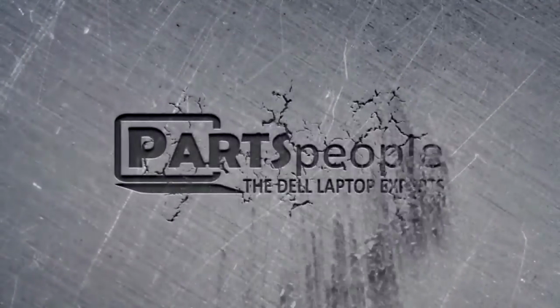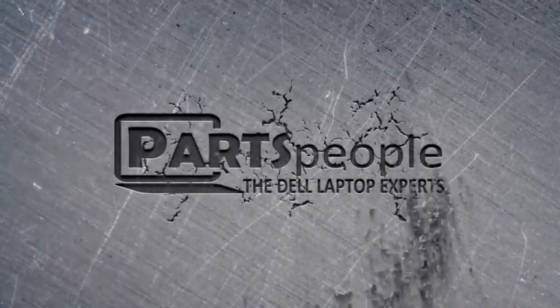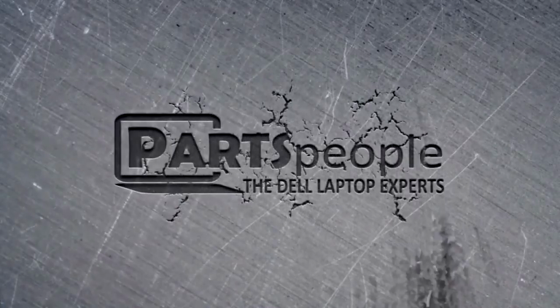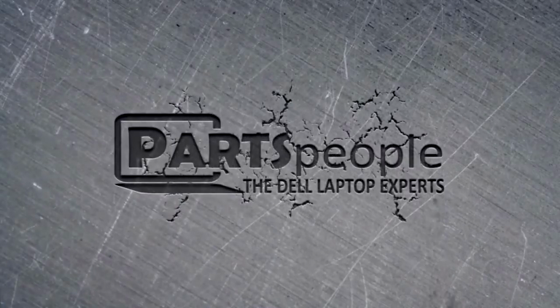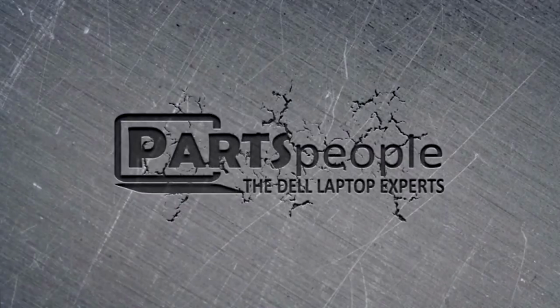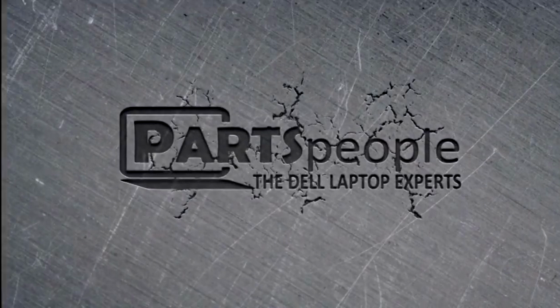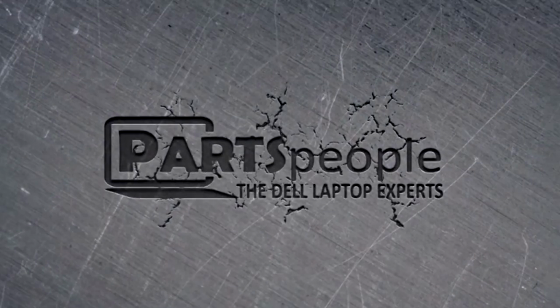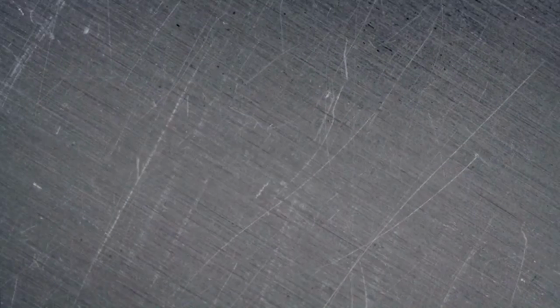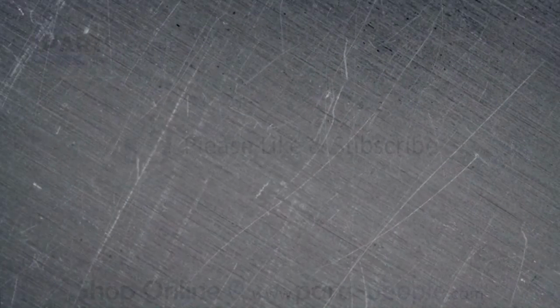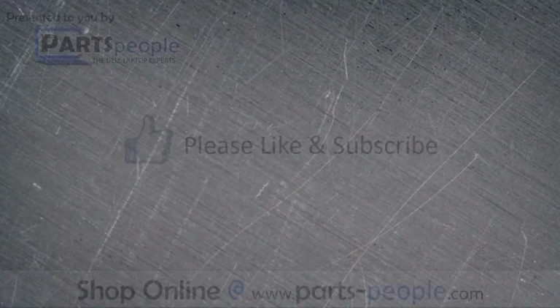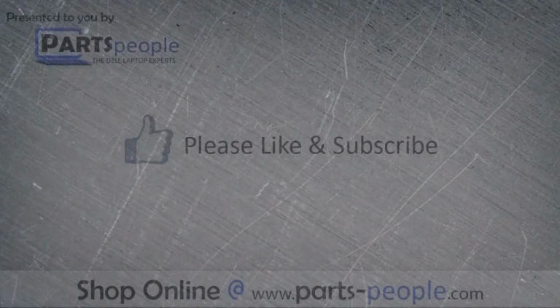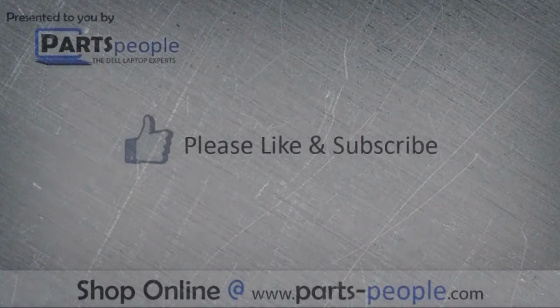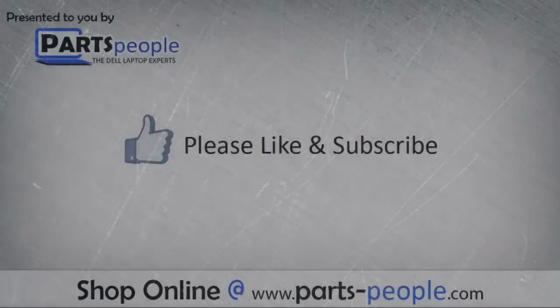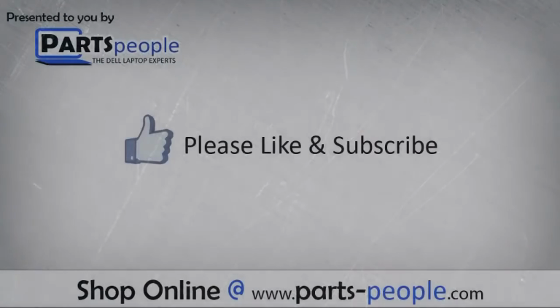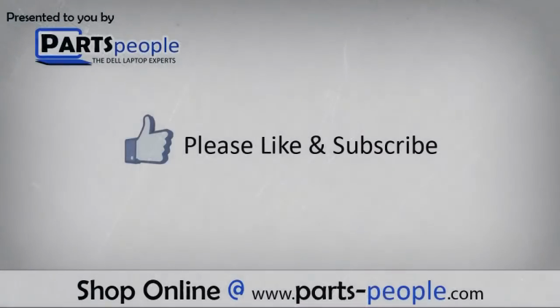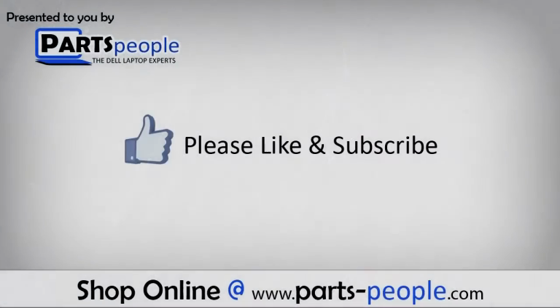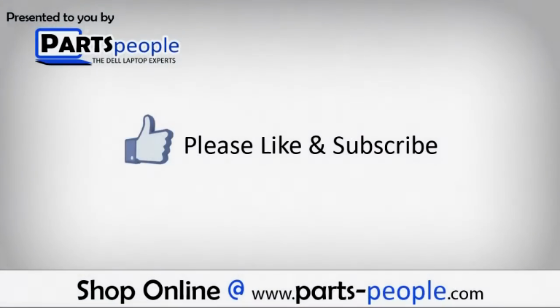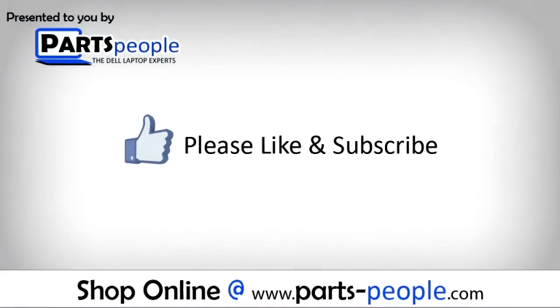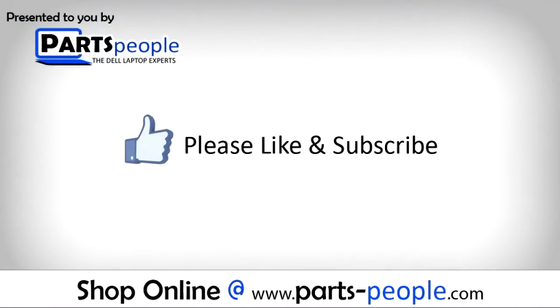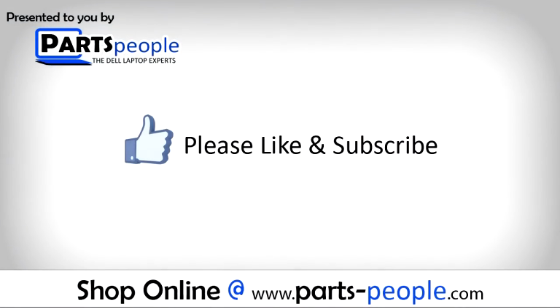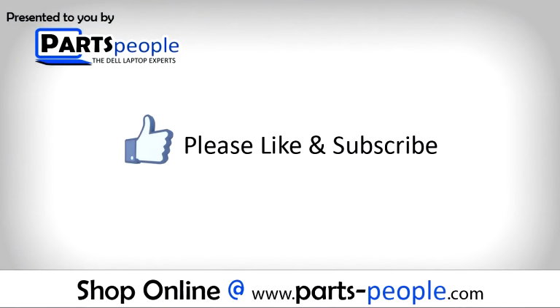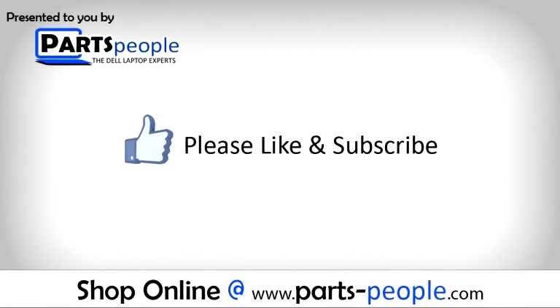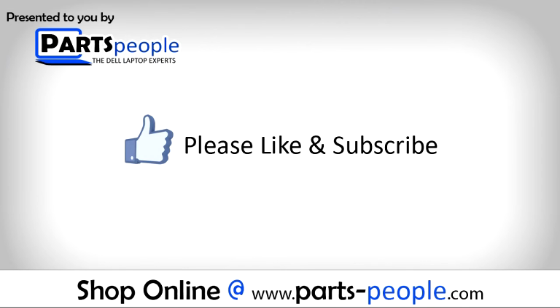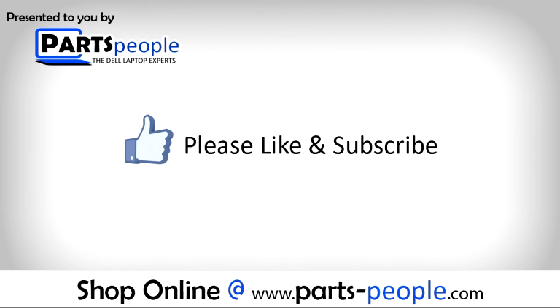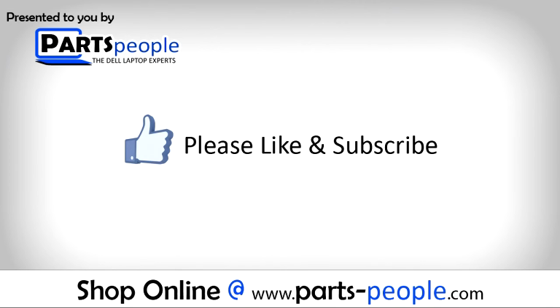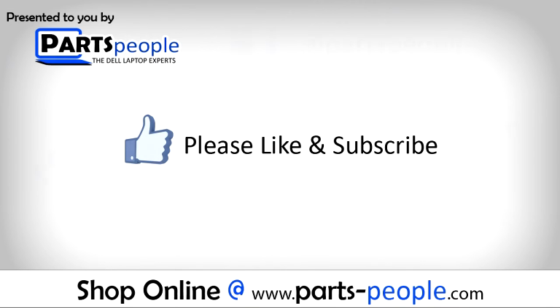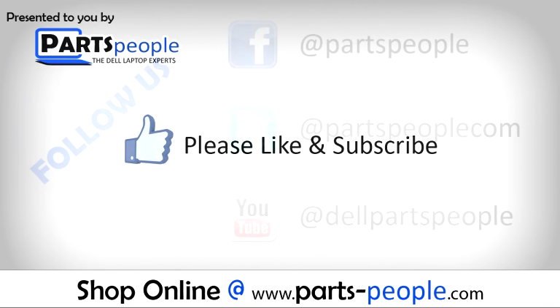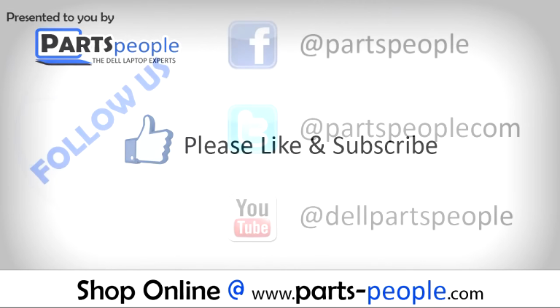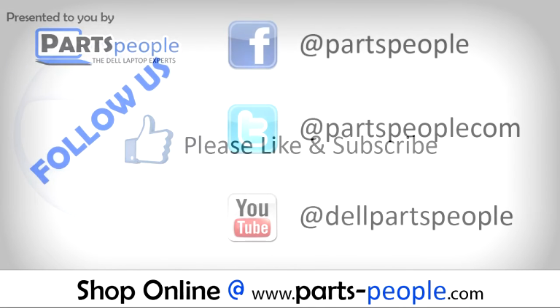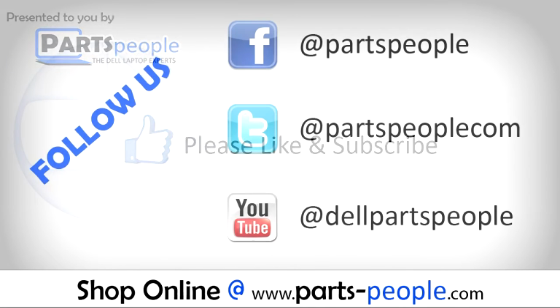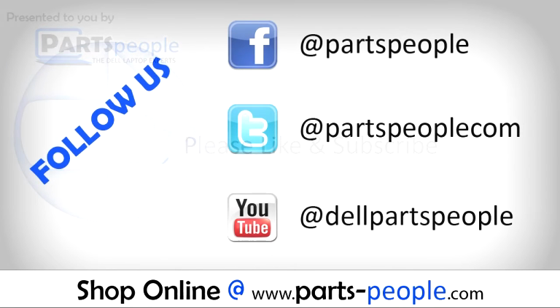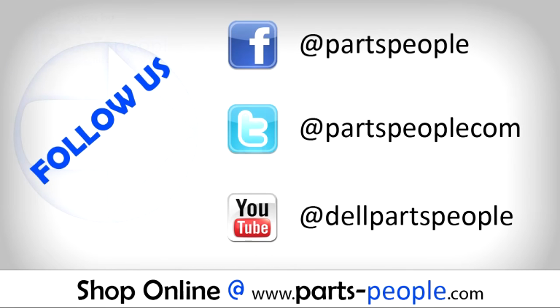We hope you found this tutorial useful. All parts discussed in this tutorial can be found at partspeople.com. Take care.